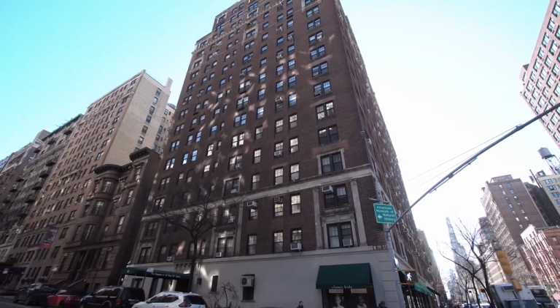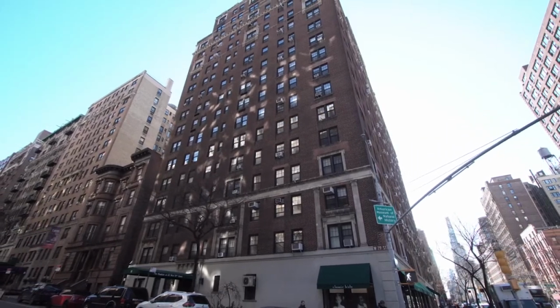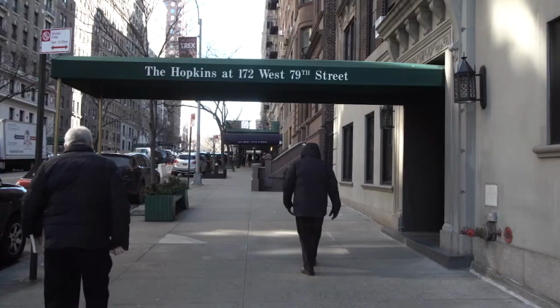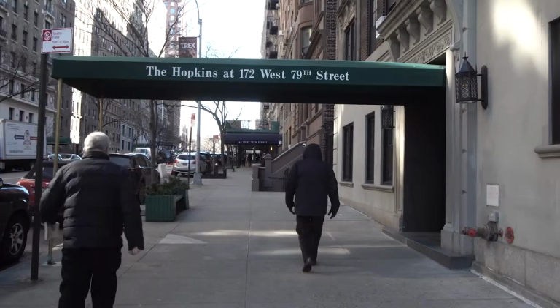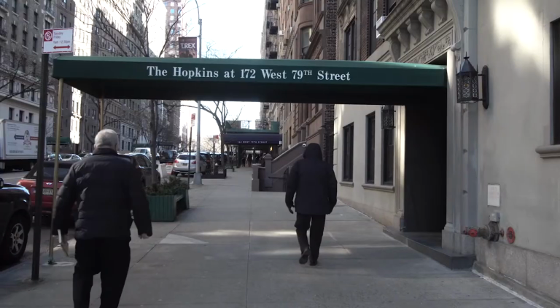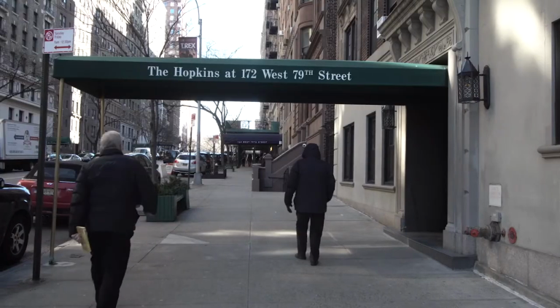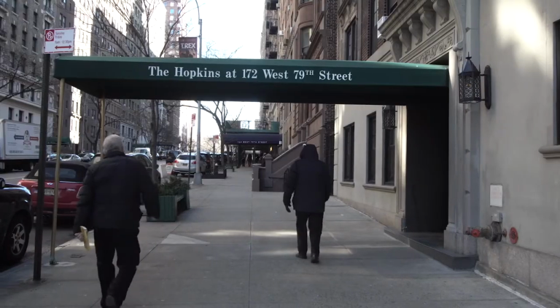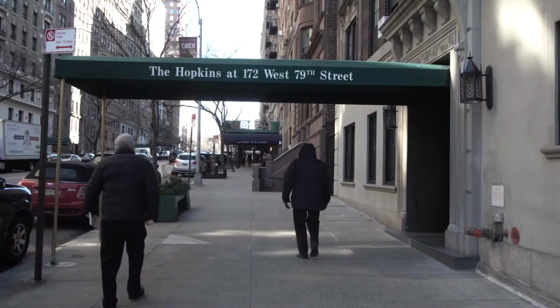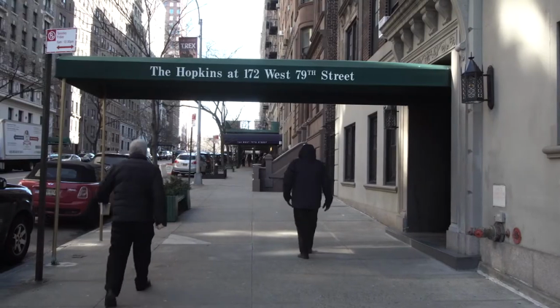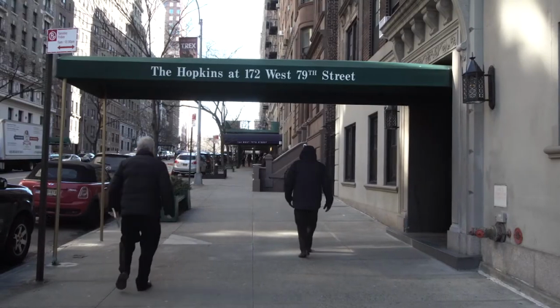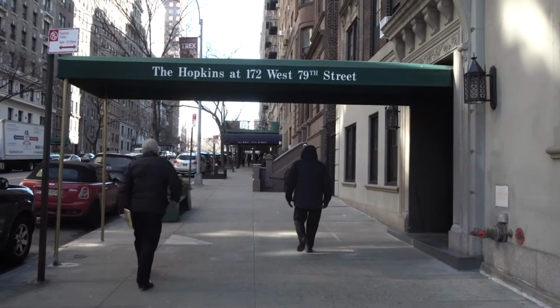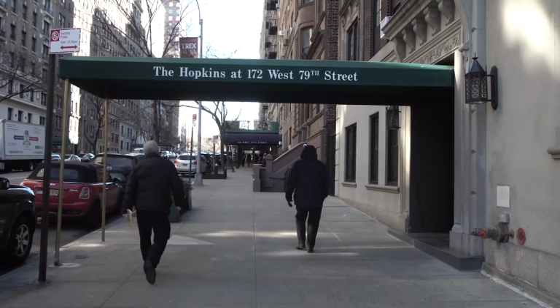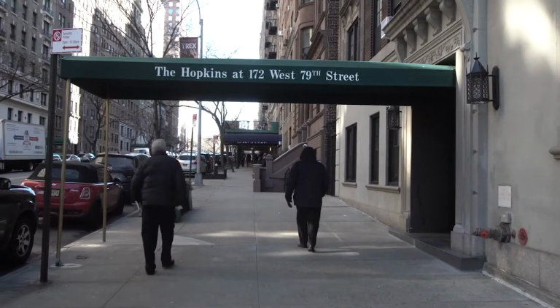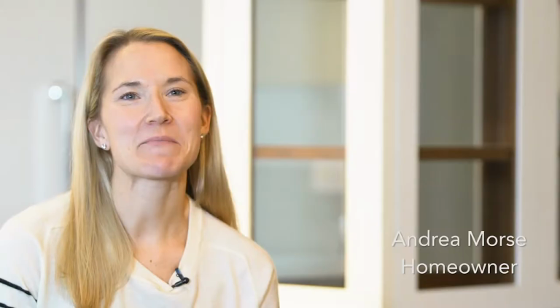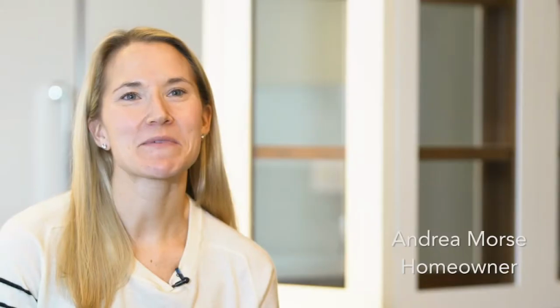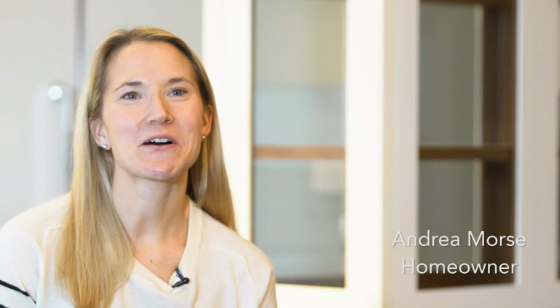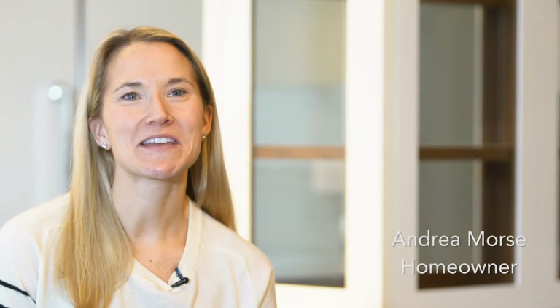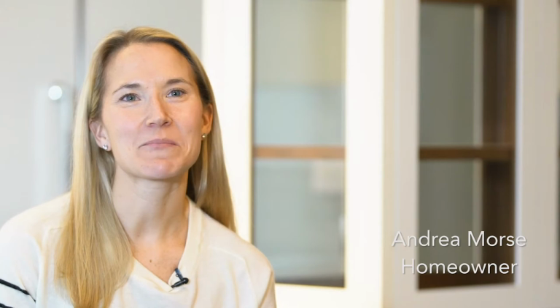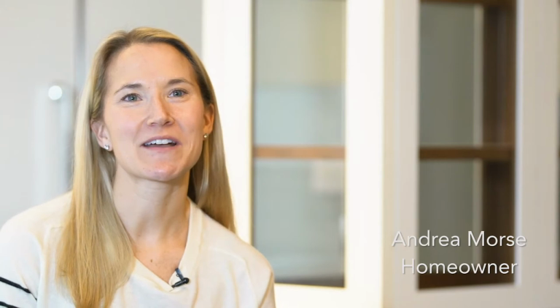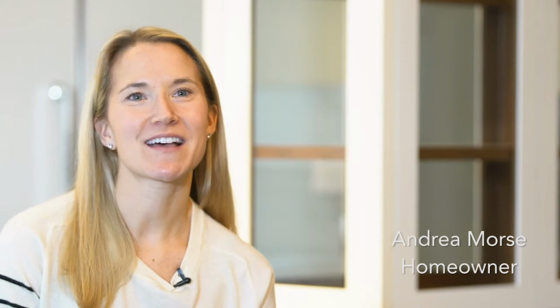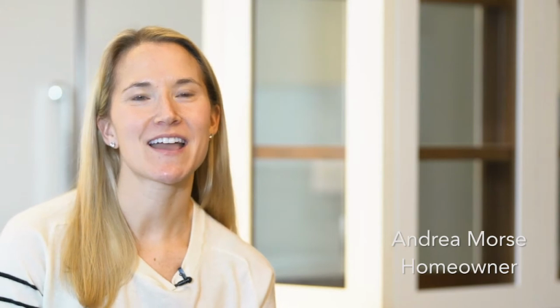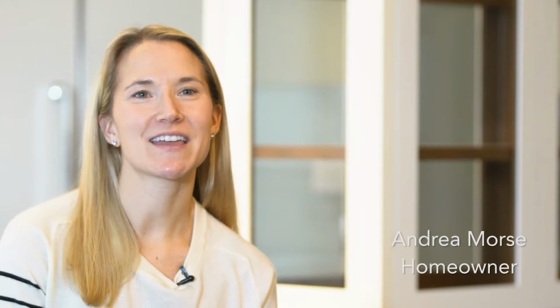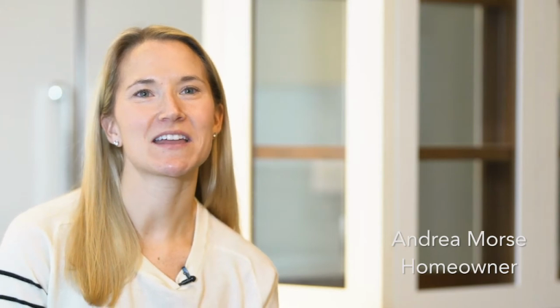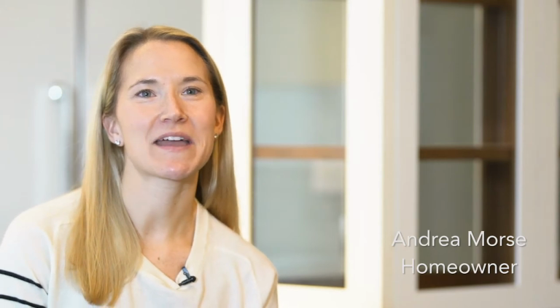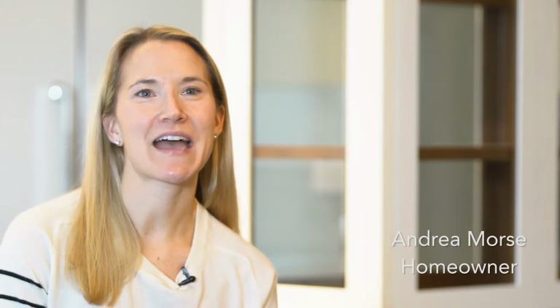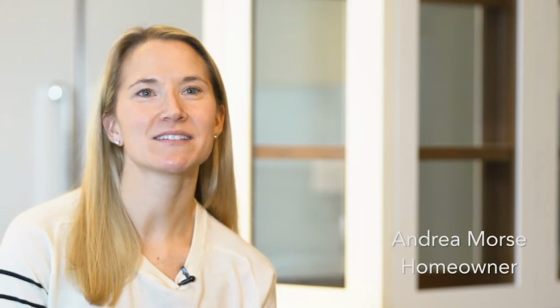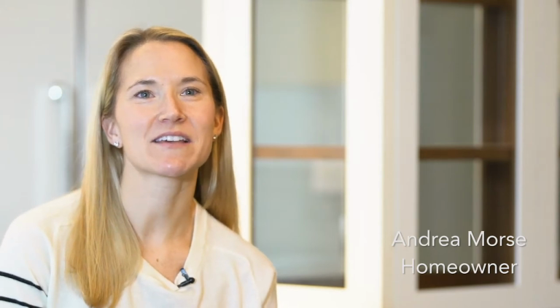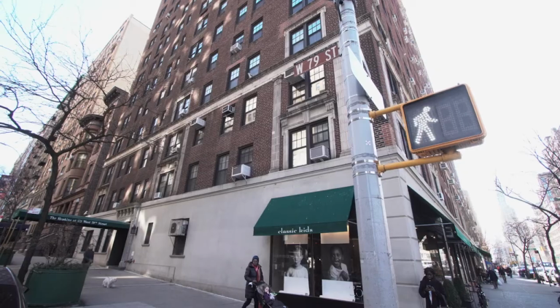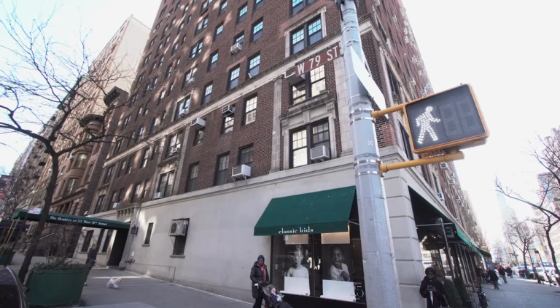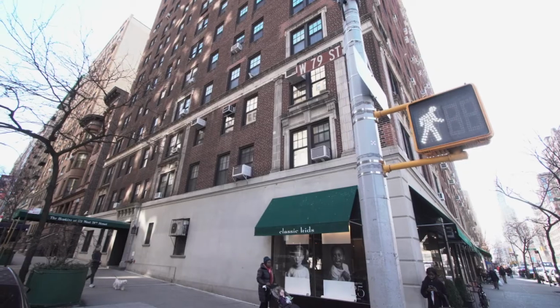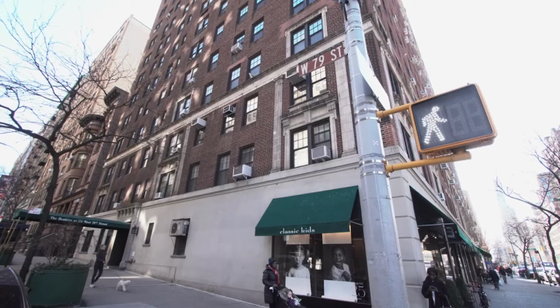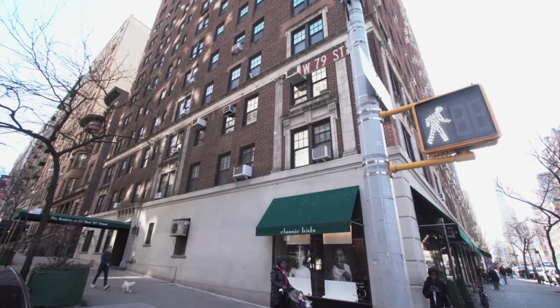Hi, I'm Andrea. We are in my apartment on the Upper West Side in Manhattan, 79th and Amsterdam.